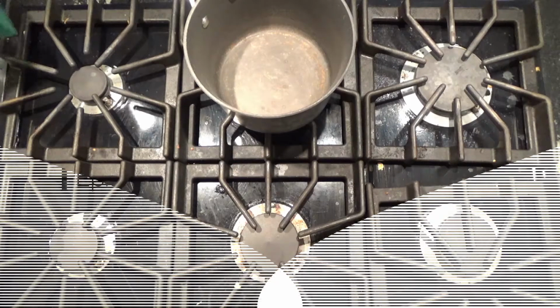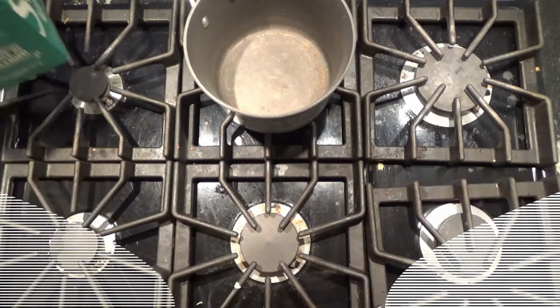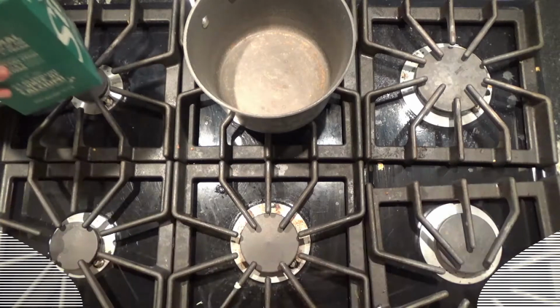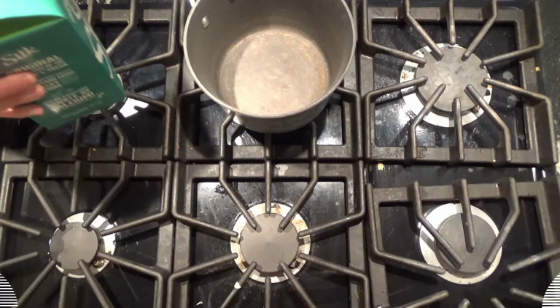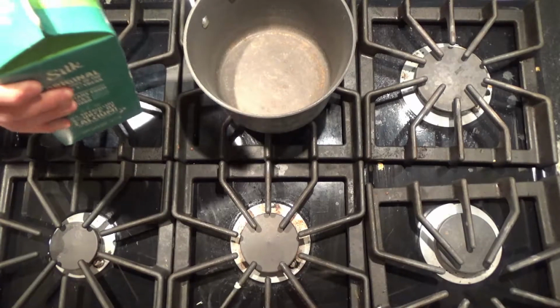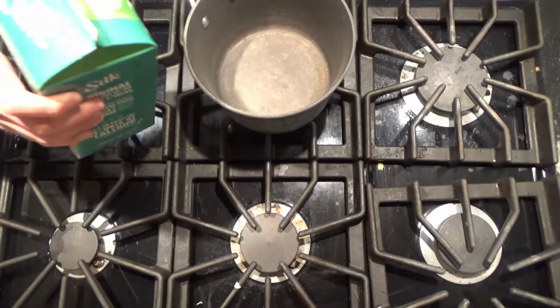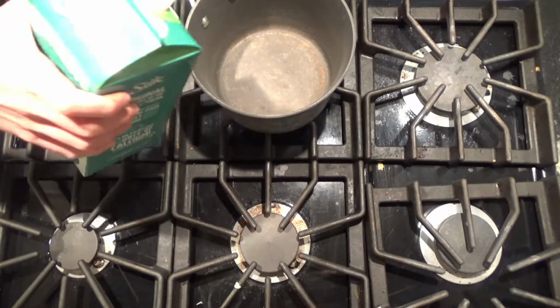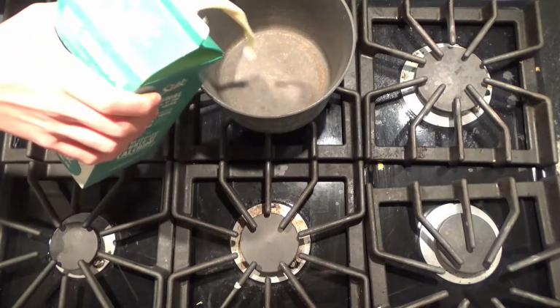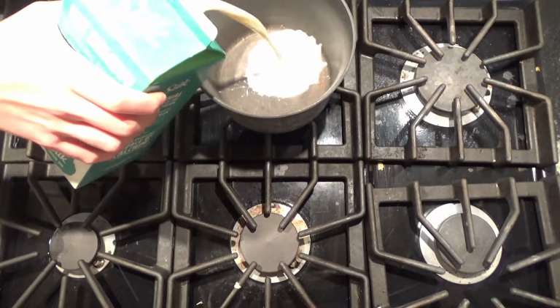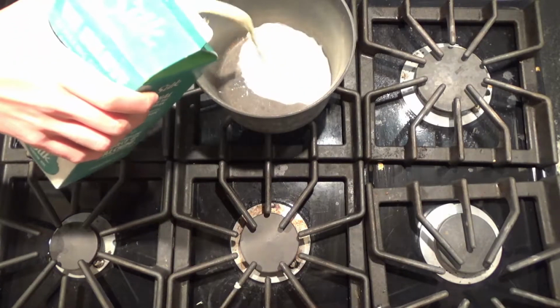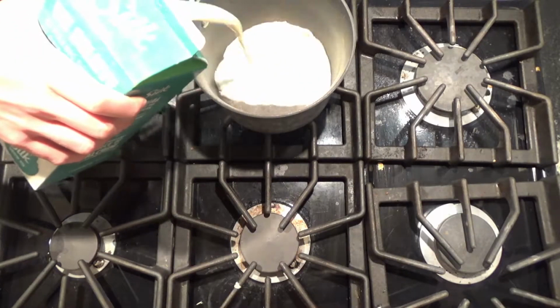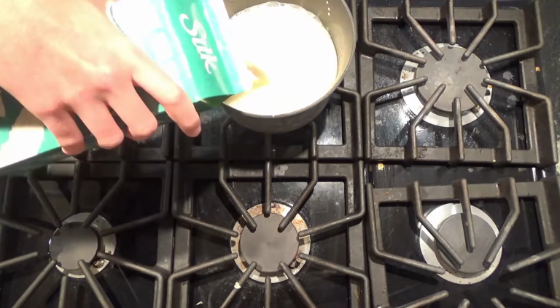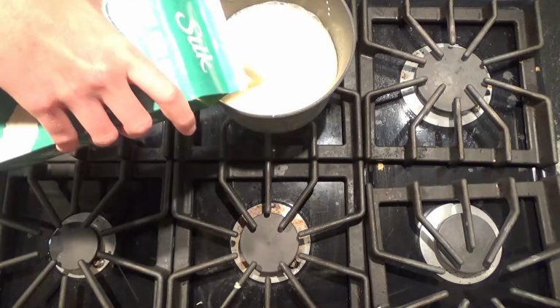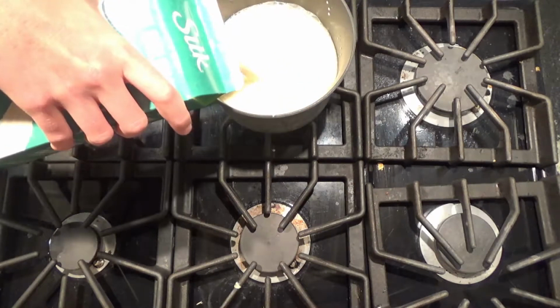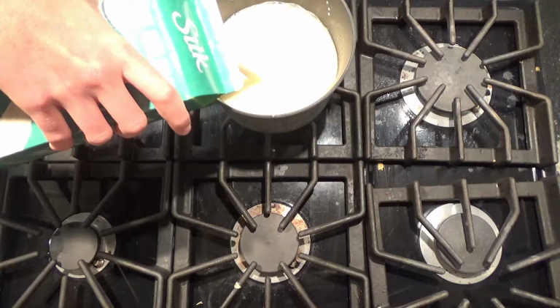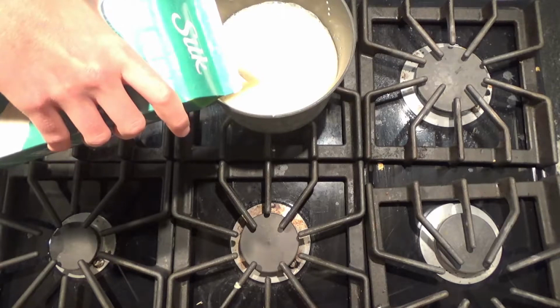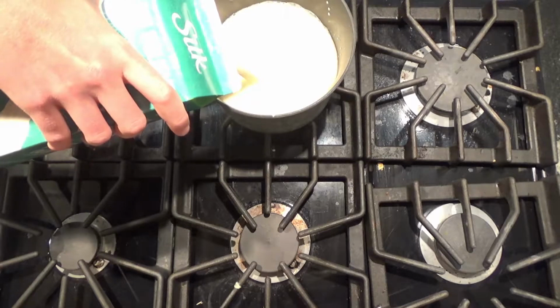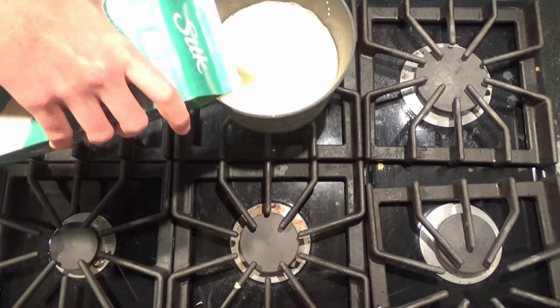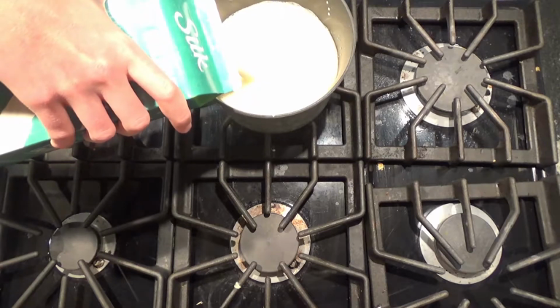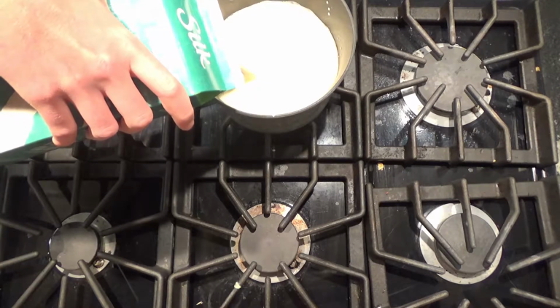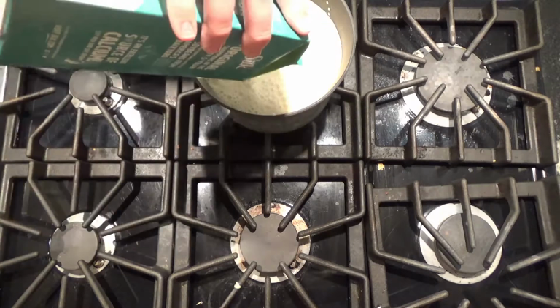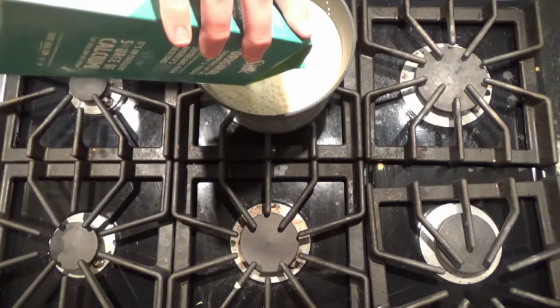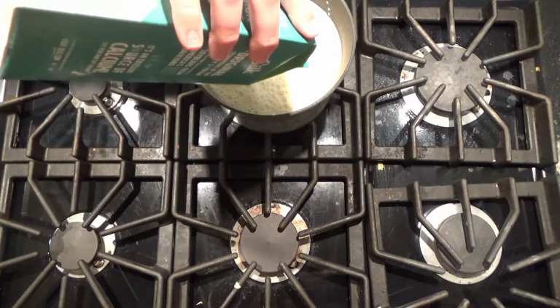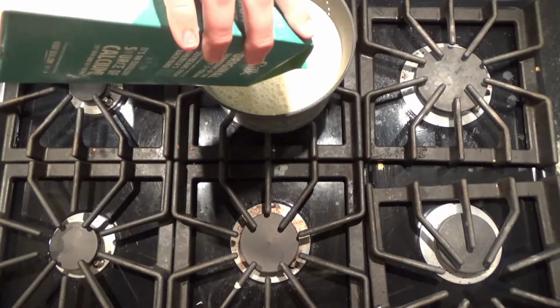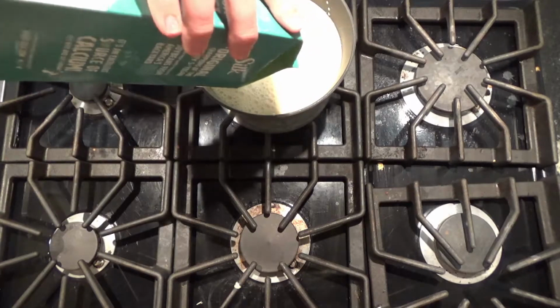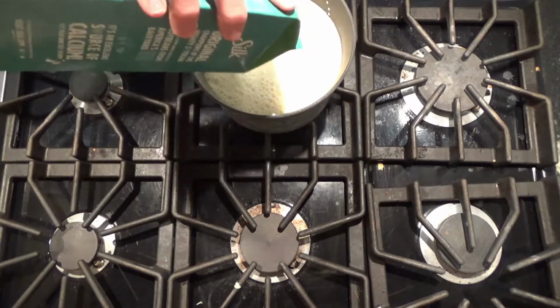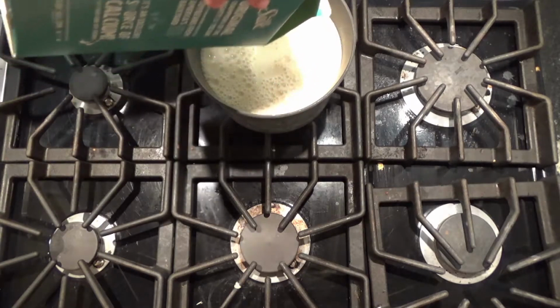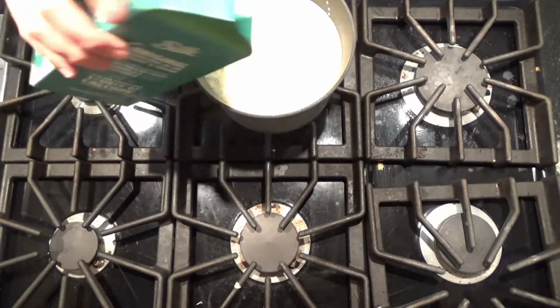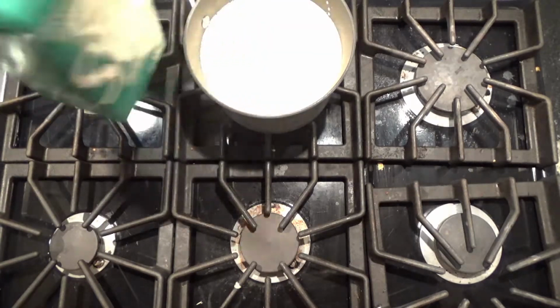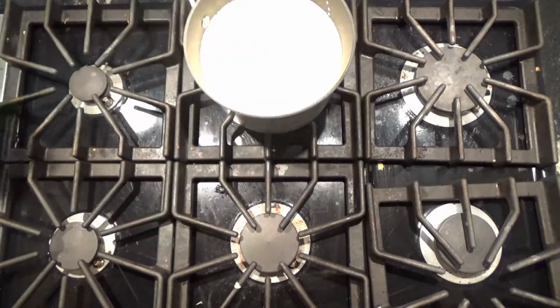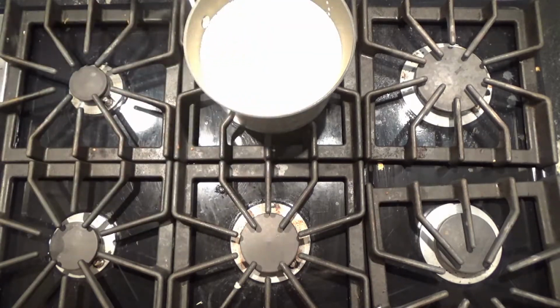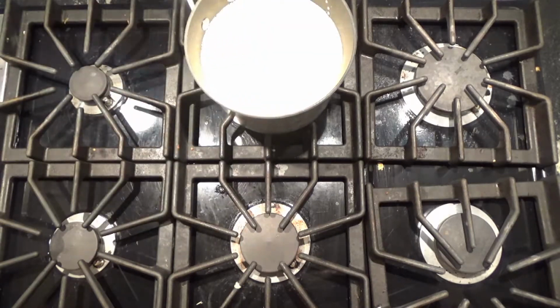Alright guys, so the first thing we're going to want to do is take quite a bit of soy milk, add it to a pot, and bring it to a boil.